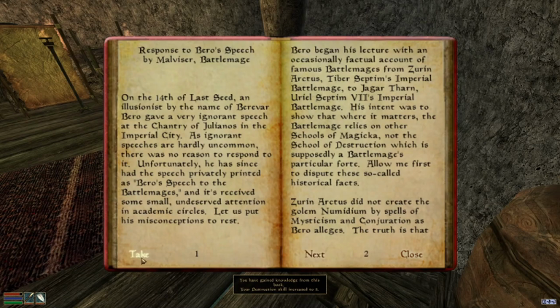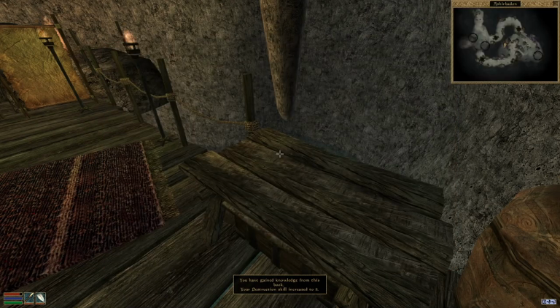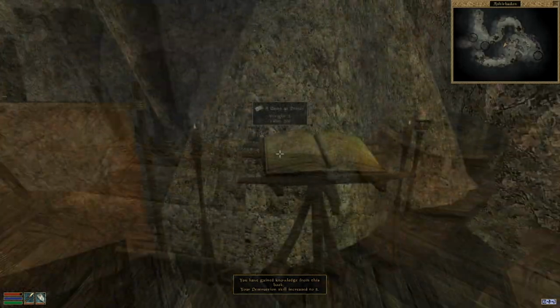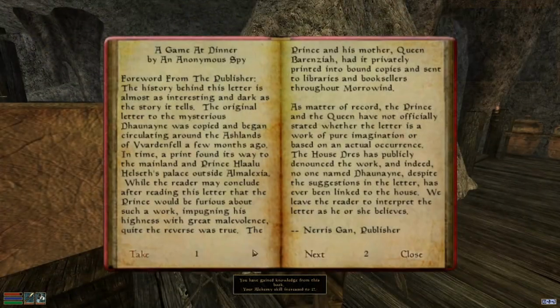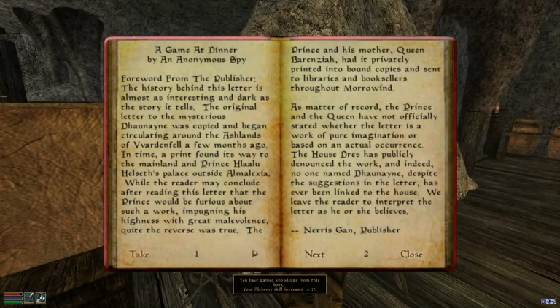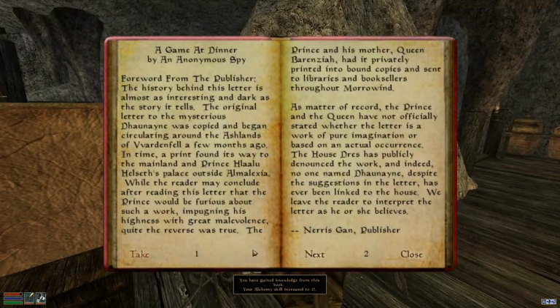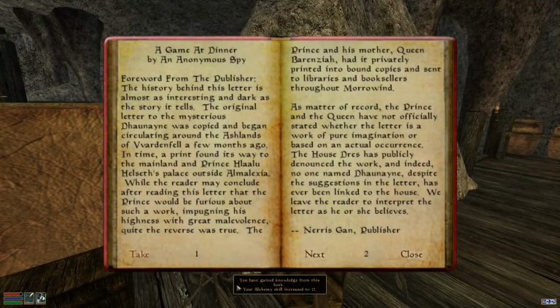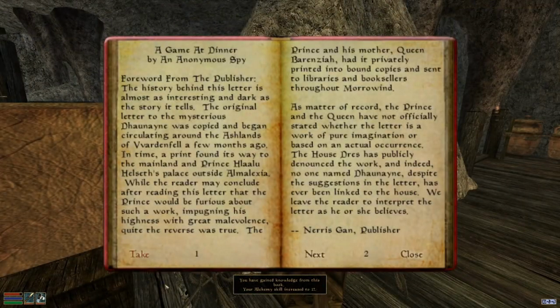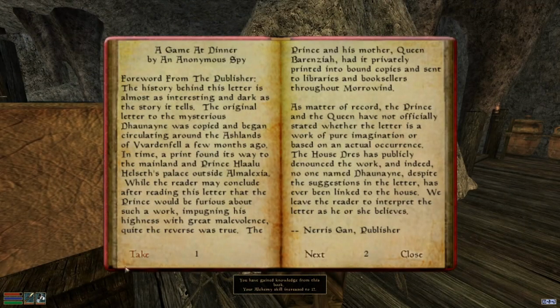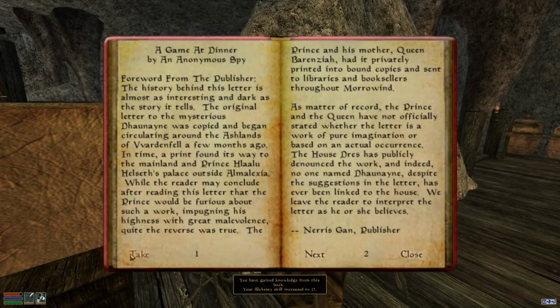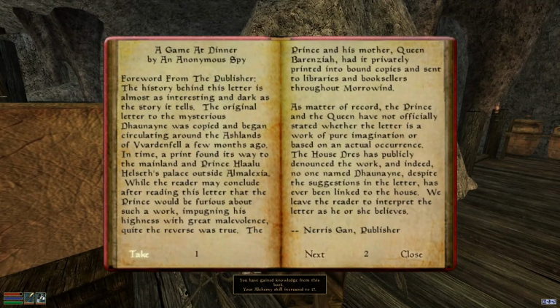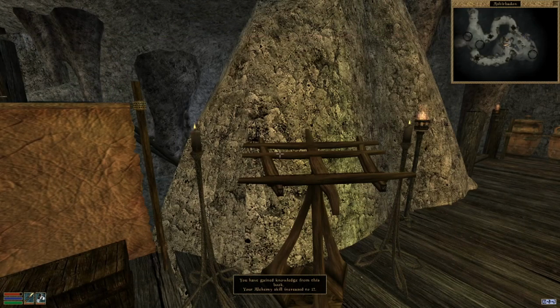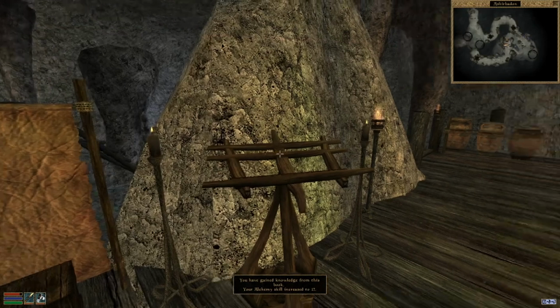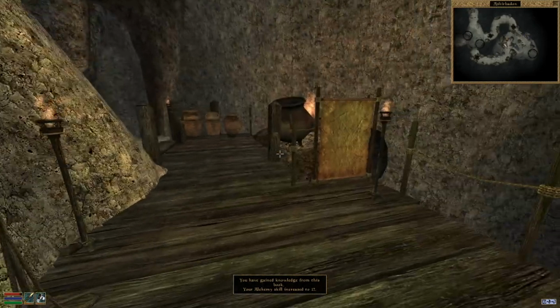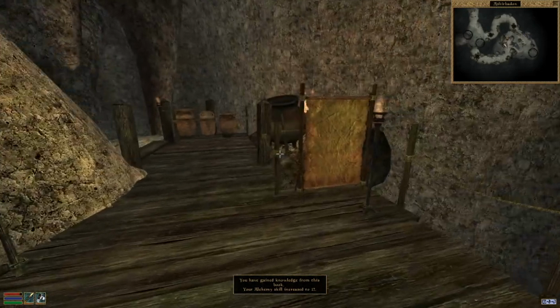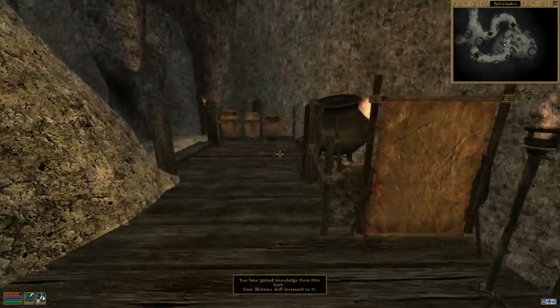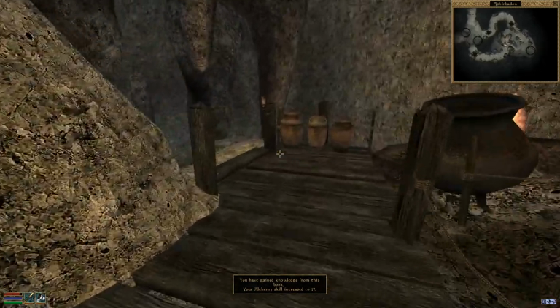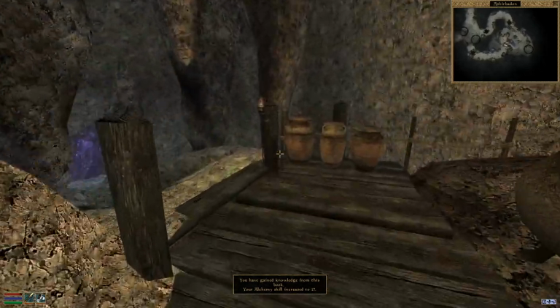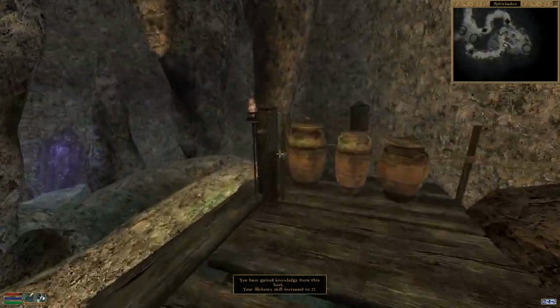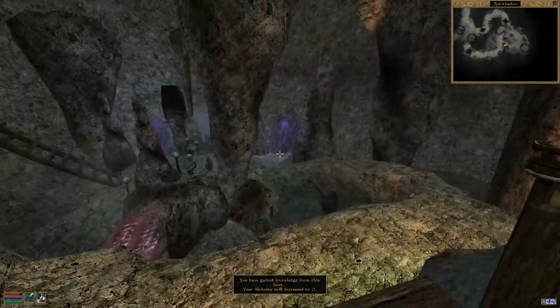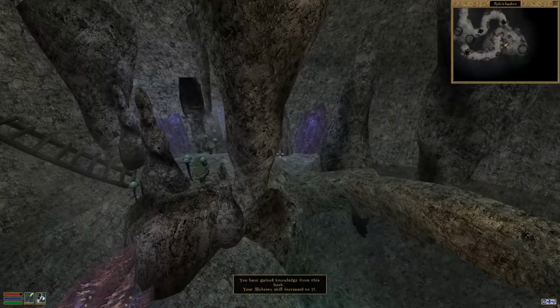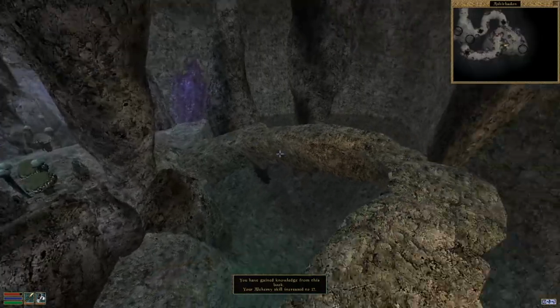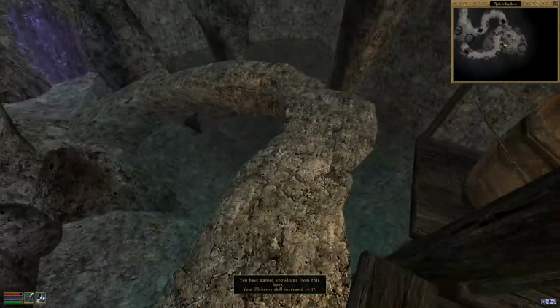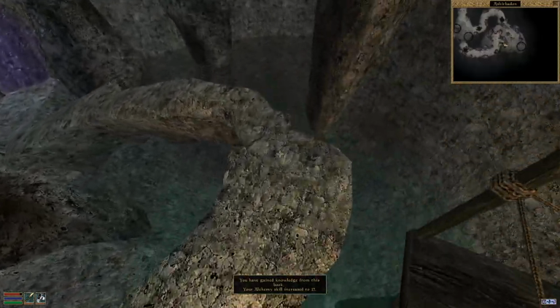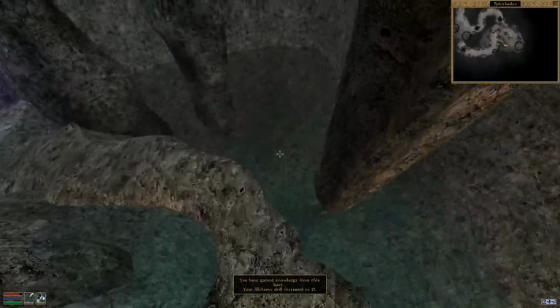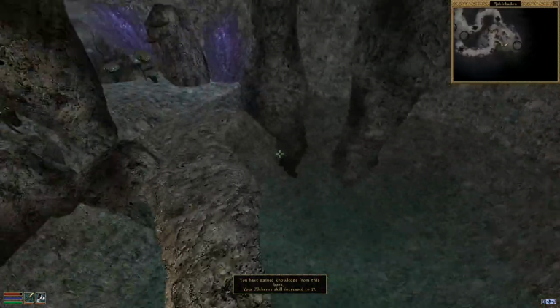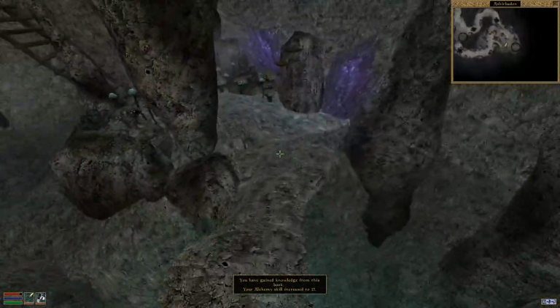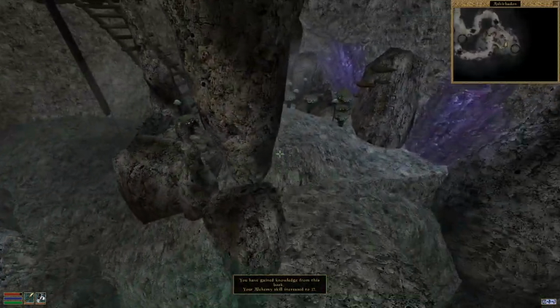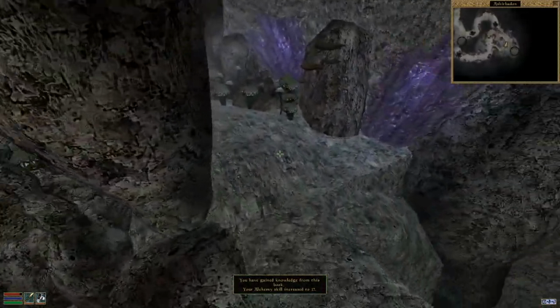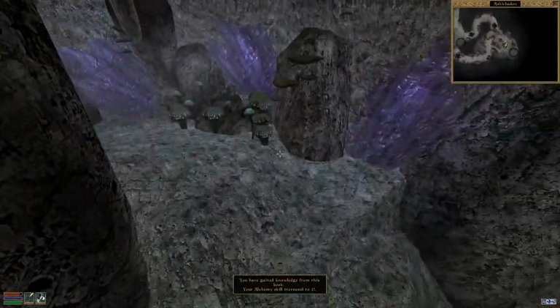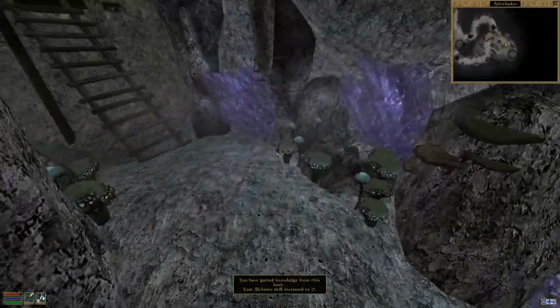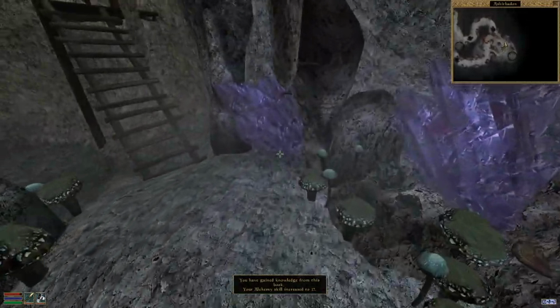If you need another levitation option, there's a Potion of Rising Force here on the table, so grab it even if you aren't taking everything else.